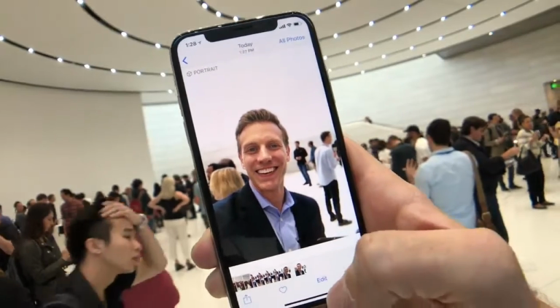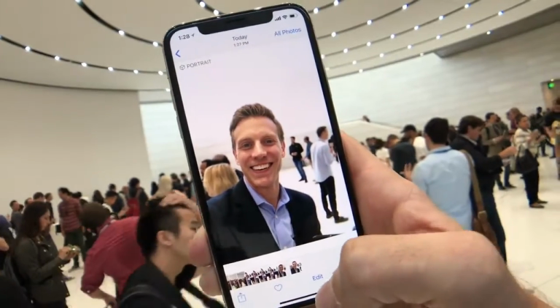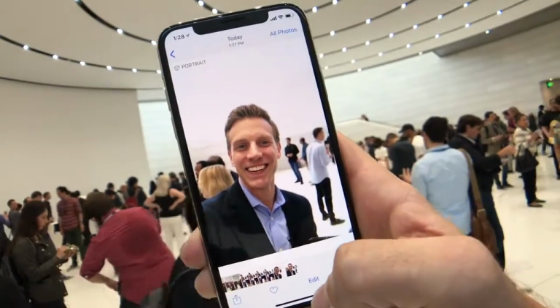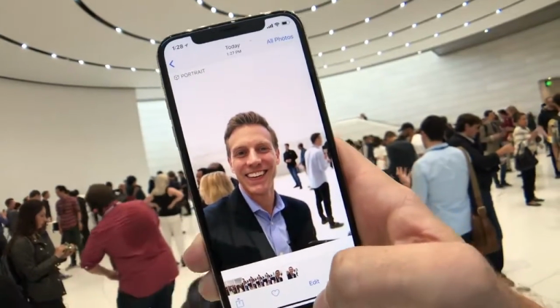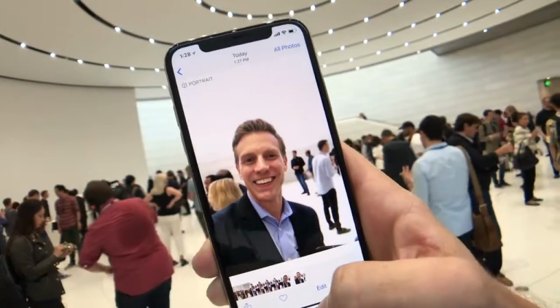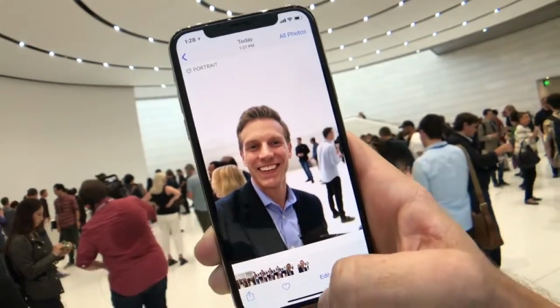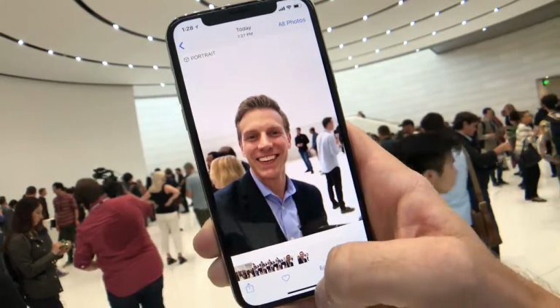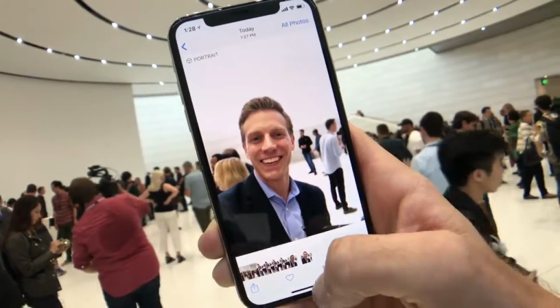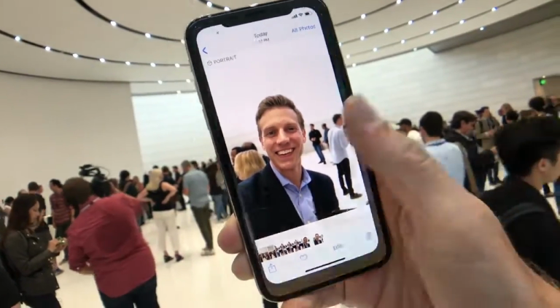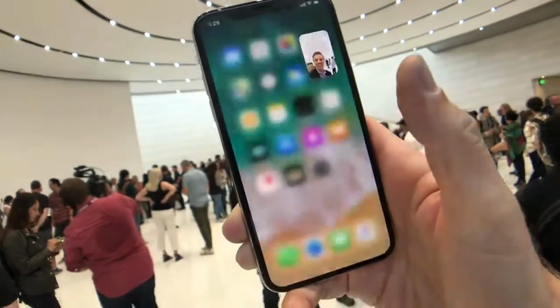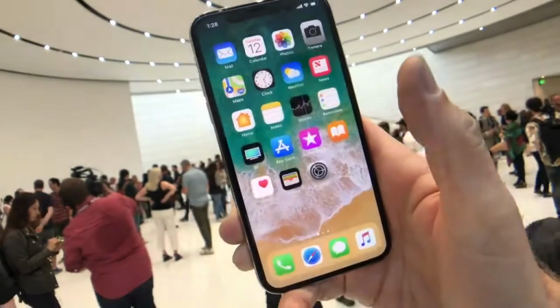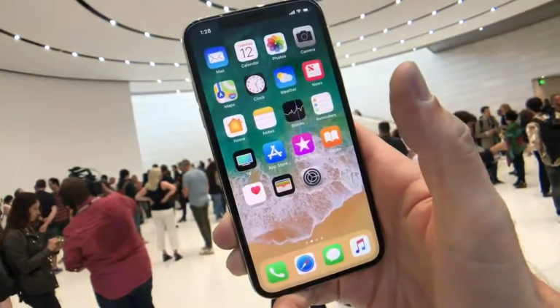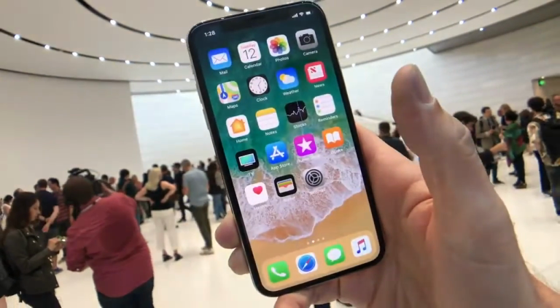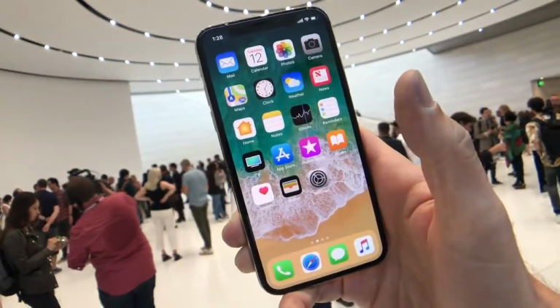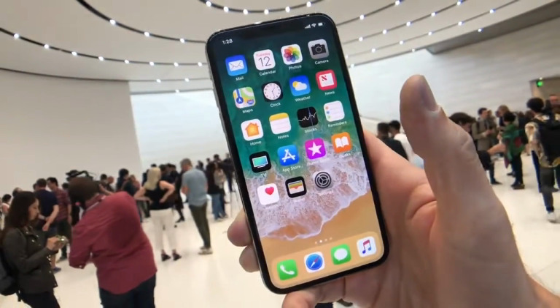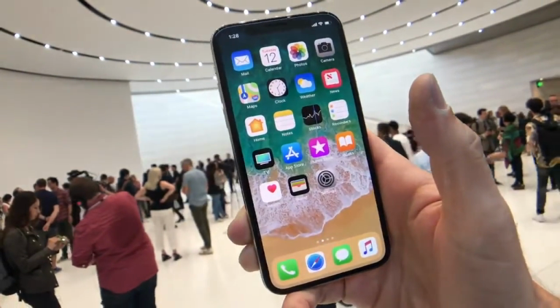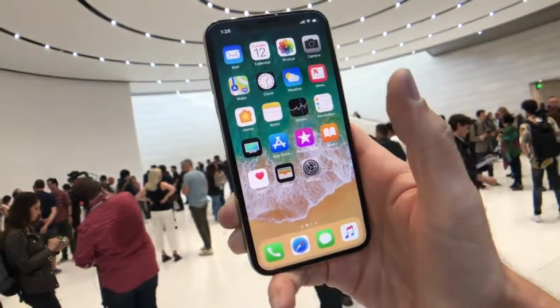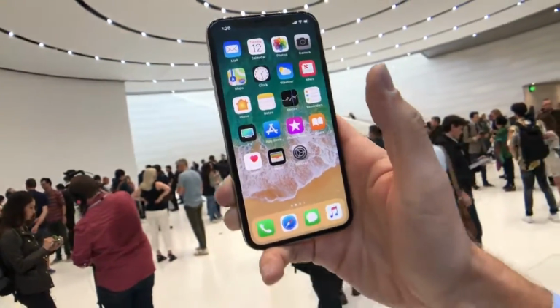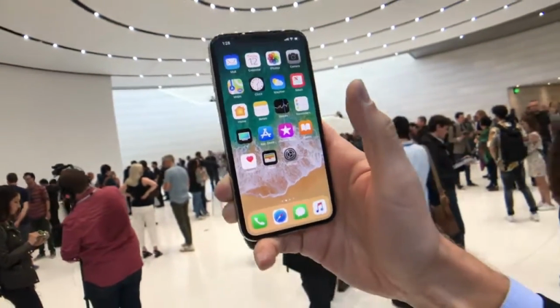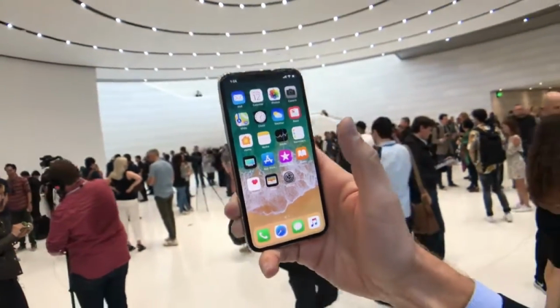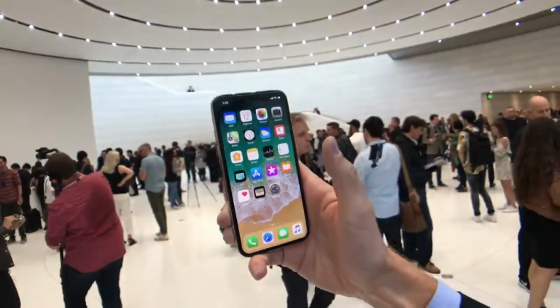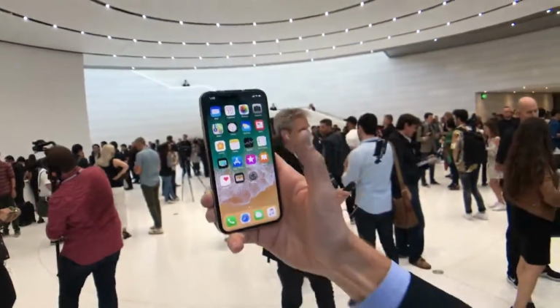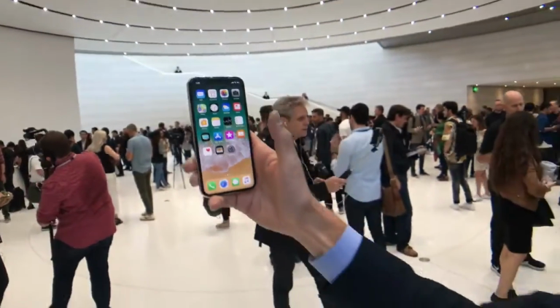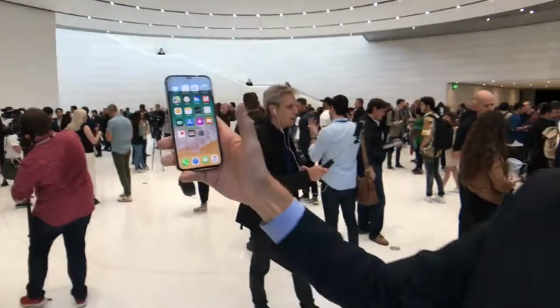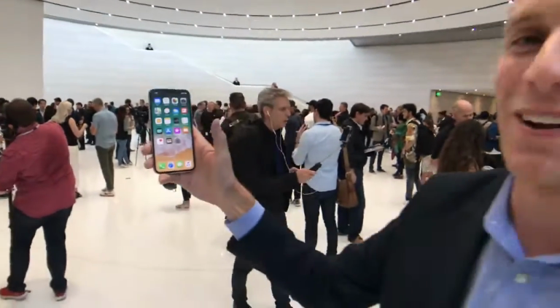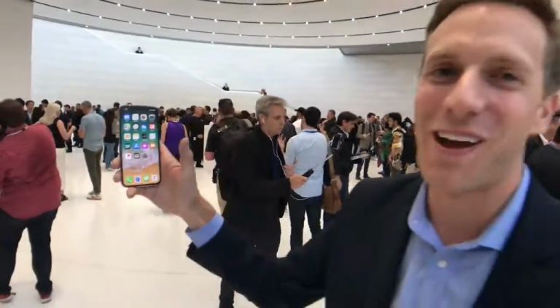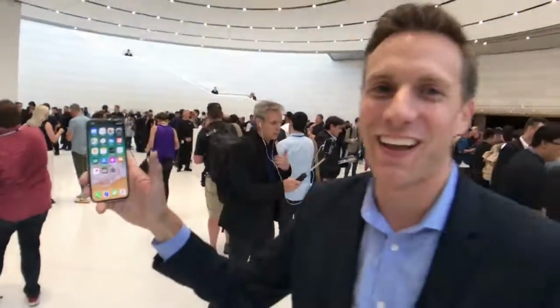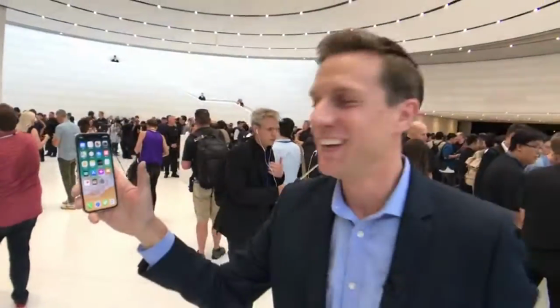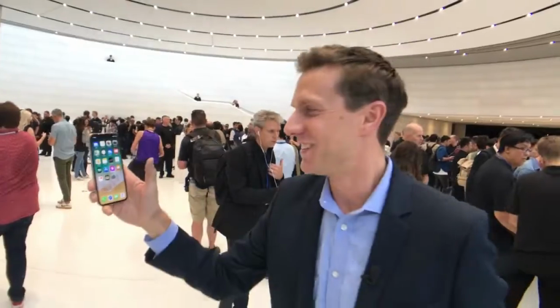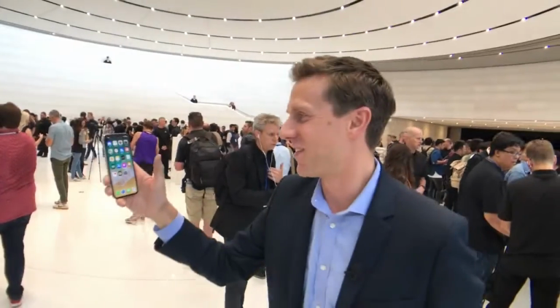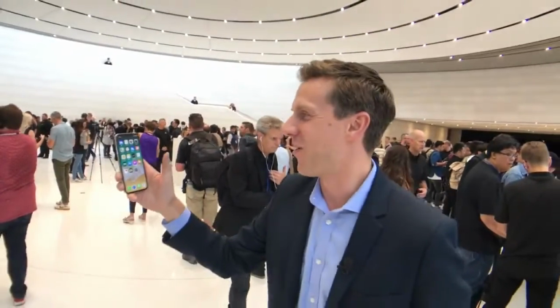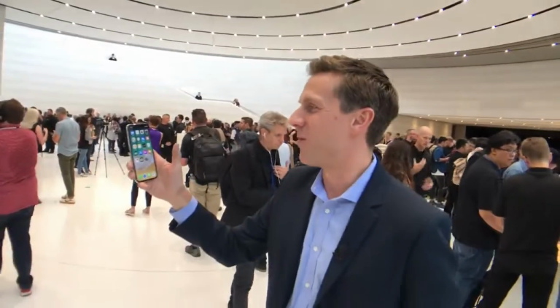Just showing off the swipe-up gesture: swipe up to go home. That's how fast it is.